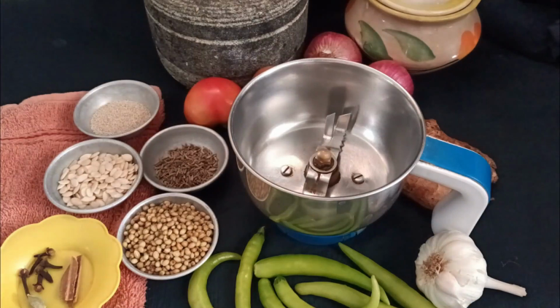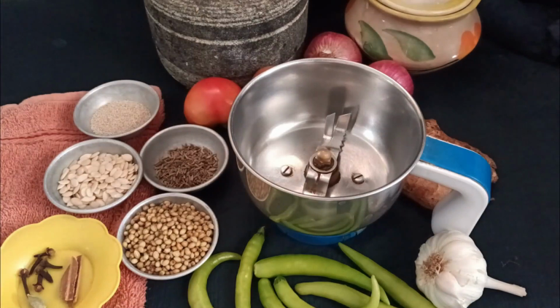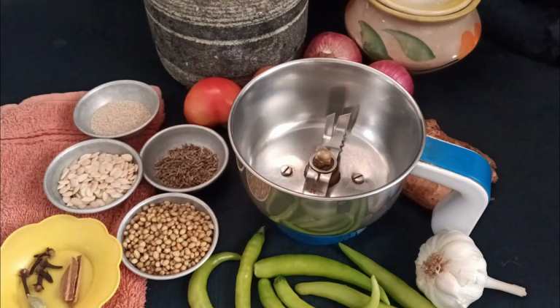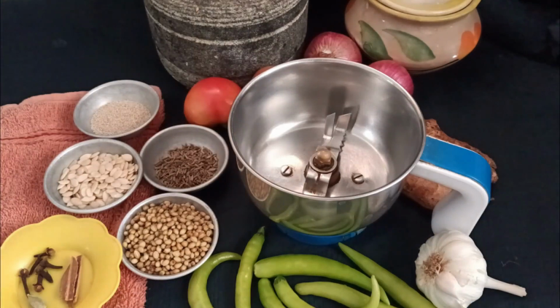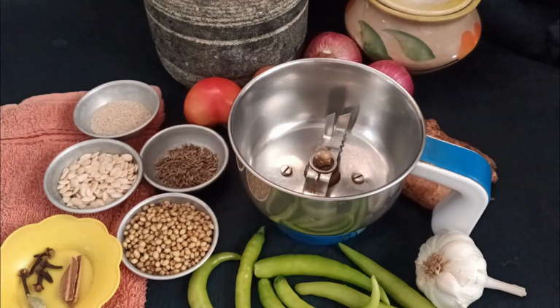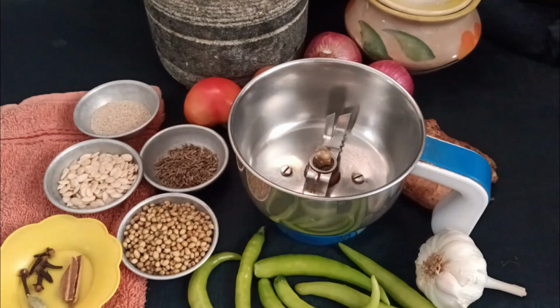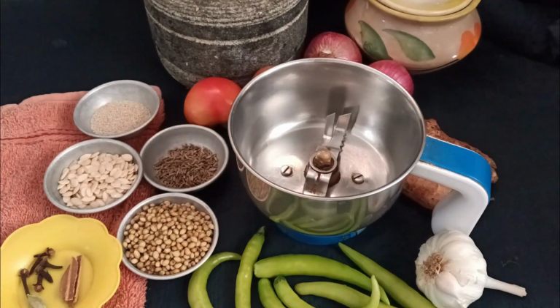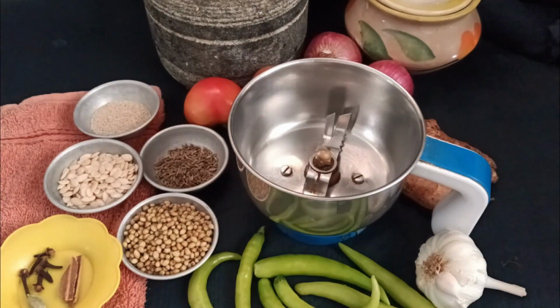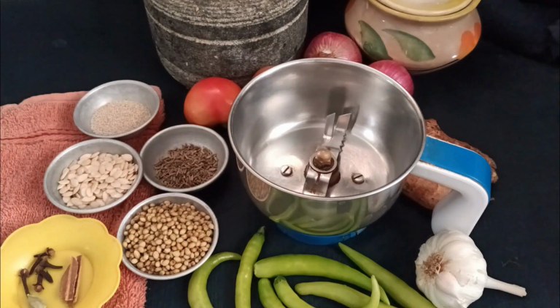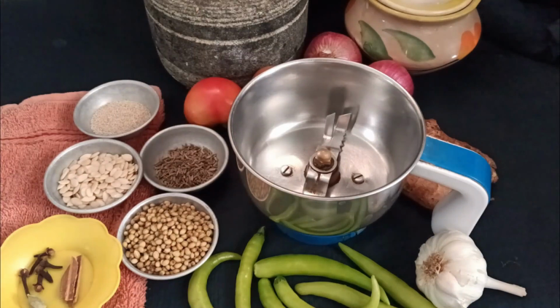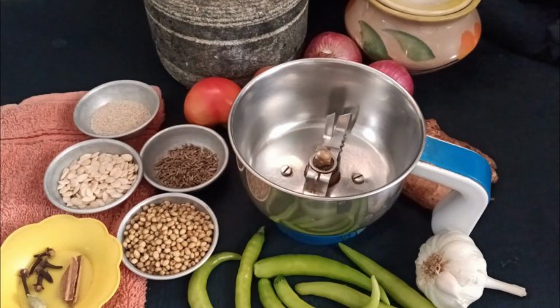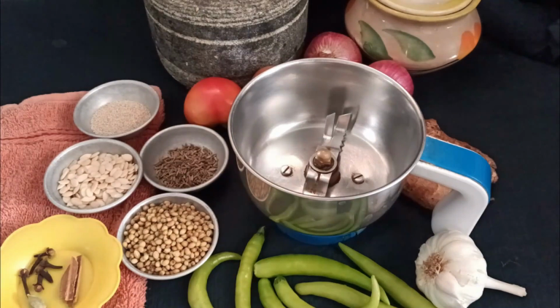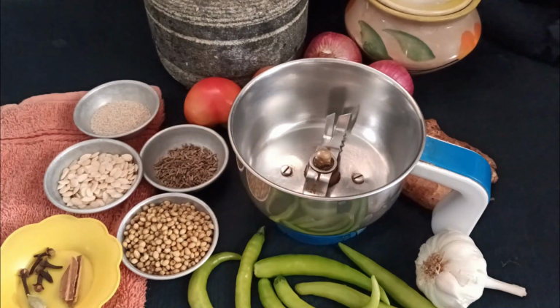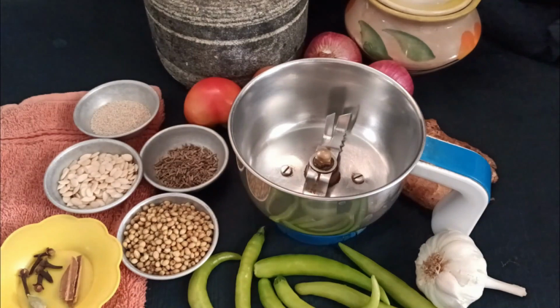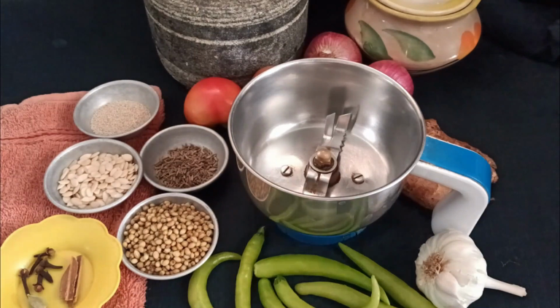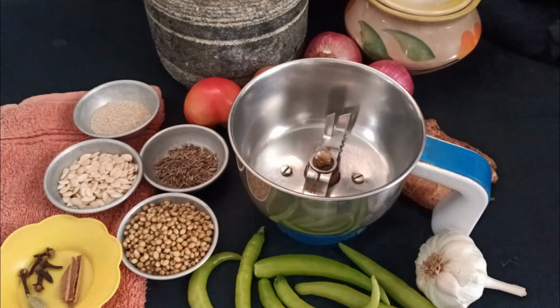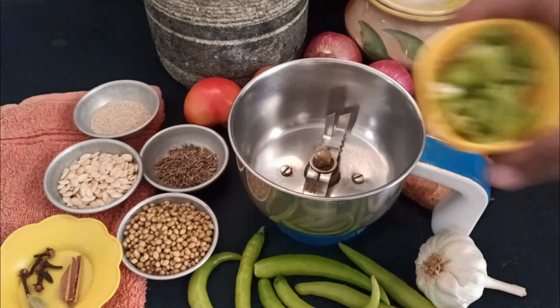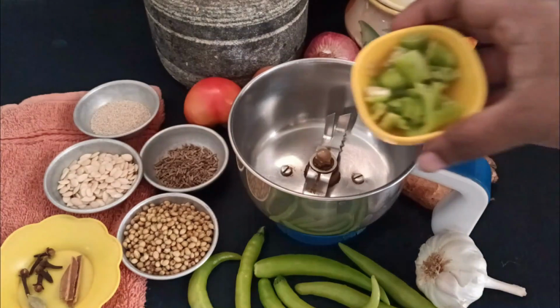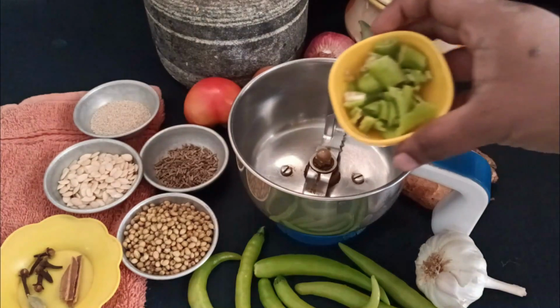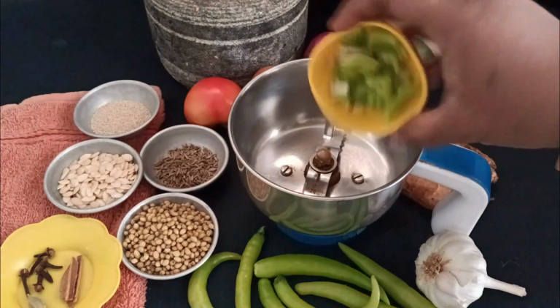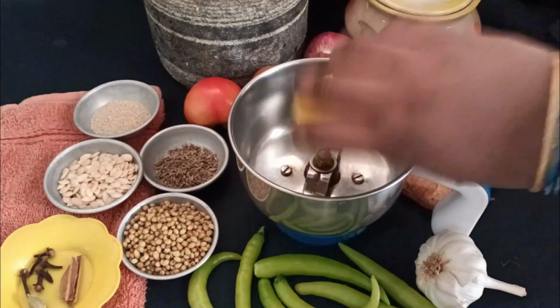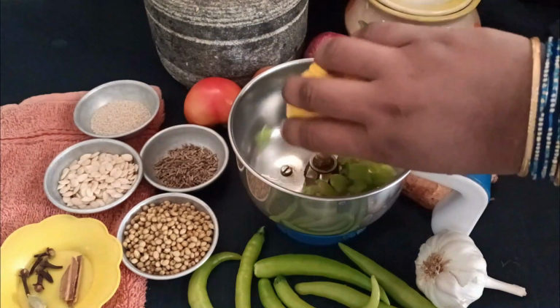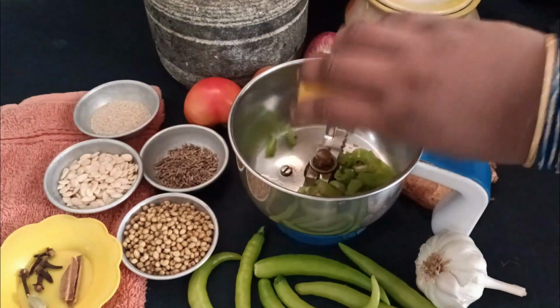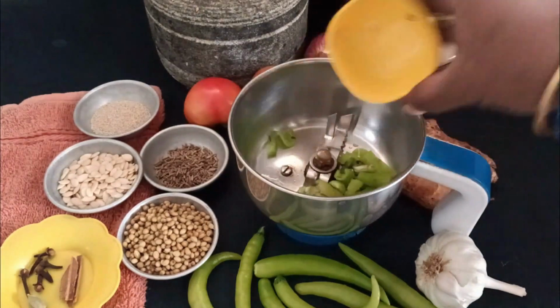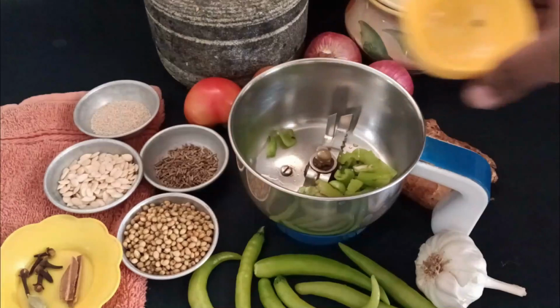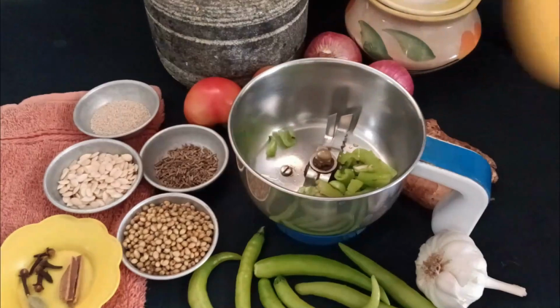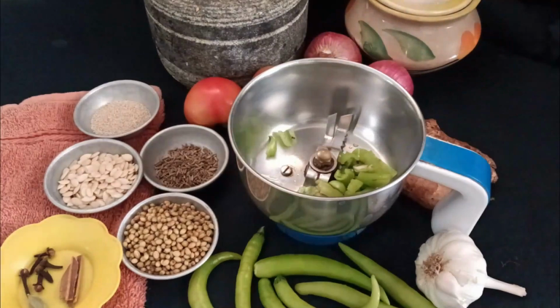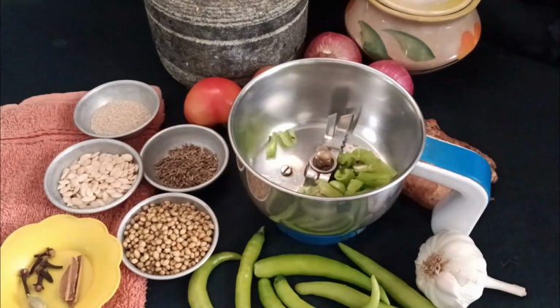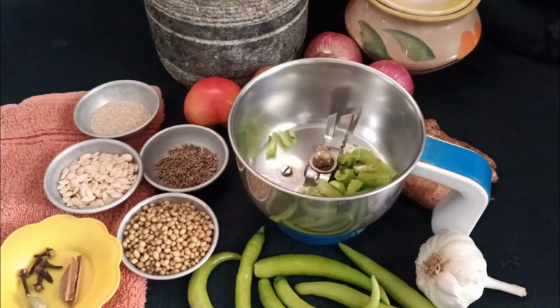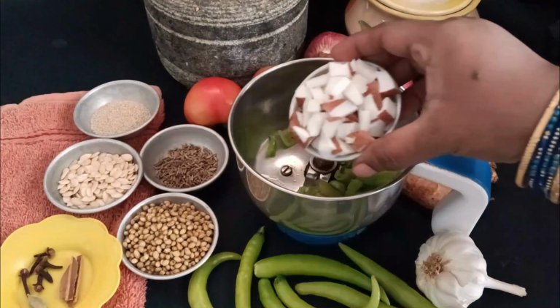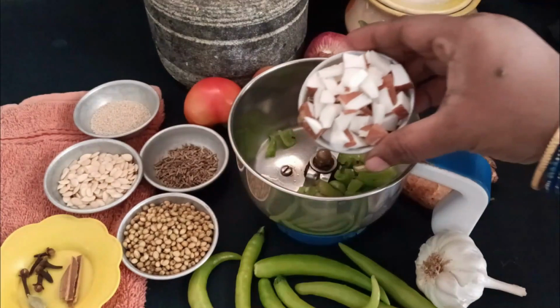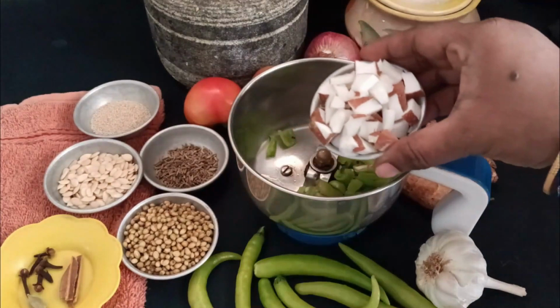Now we're going to make a masala for the chicken and eggs. I will use the masala.